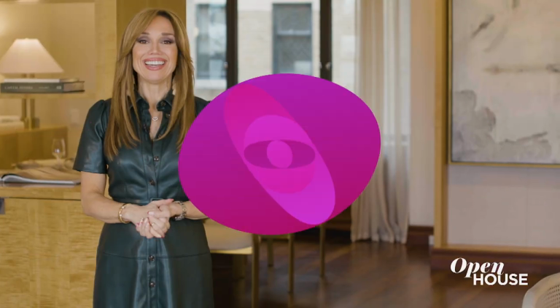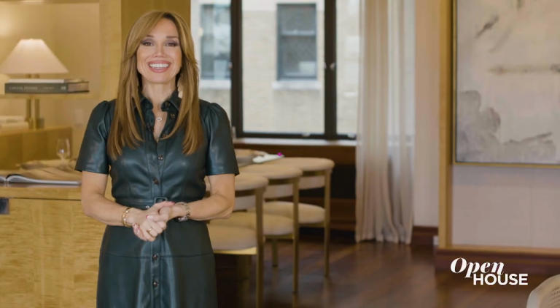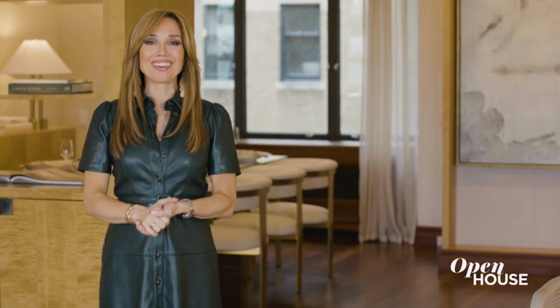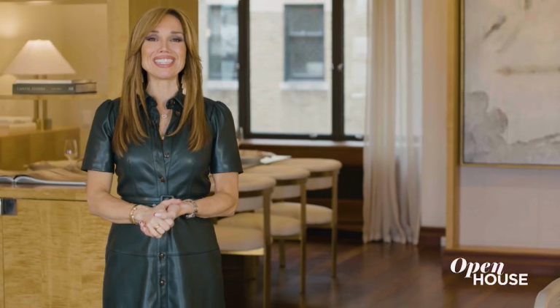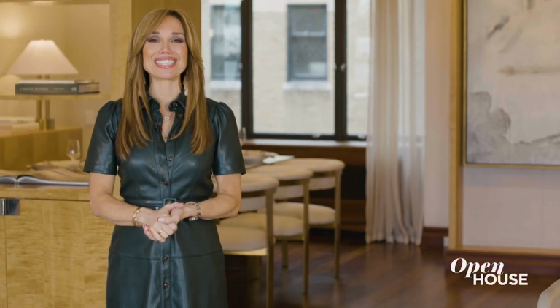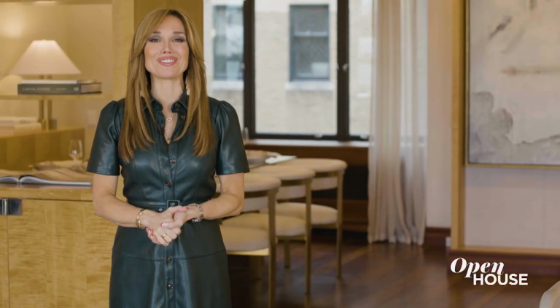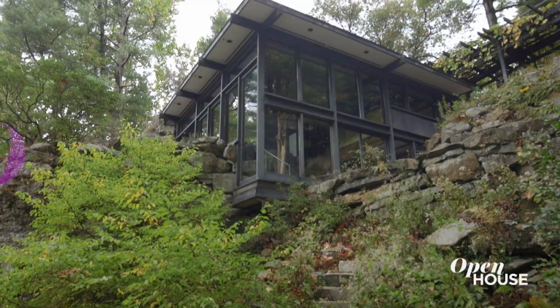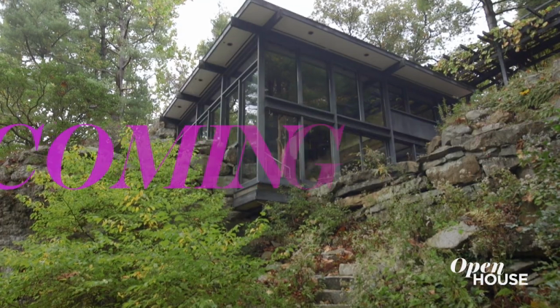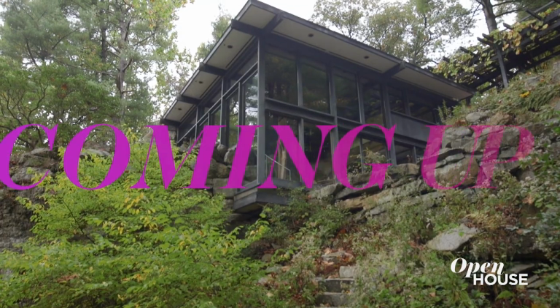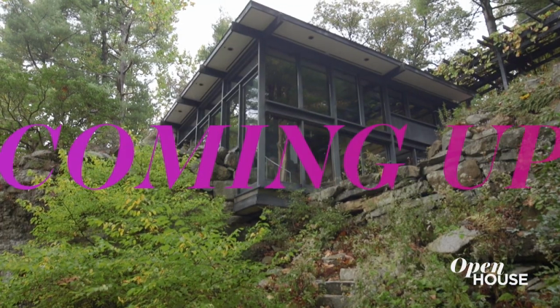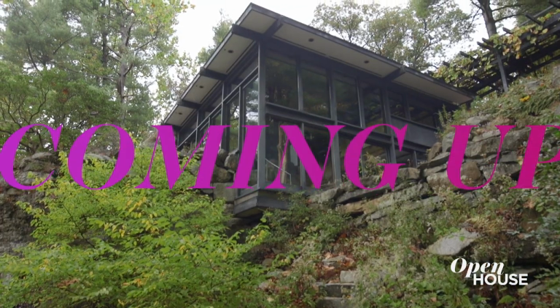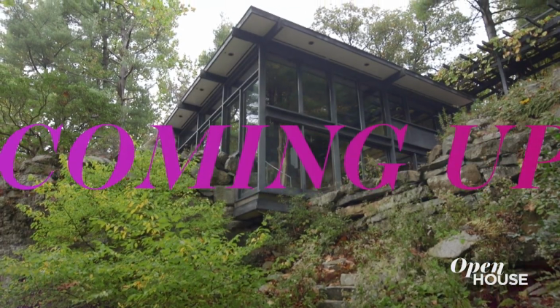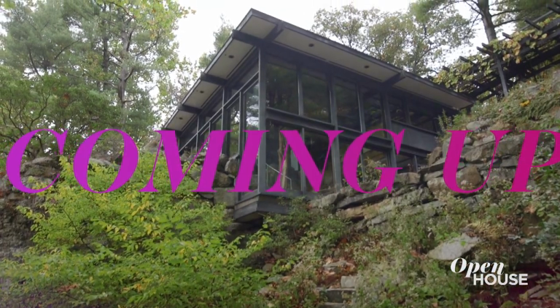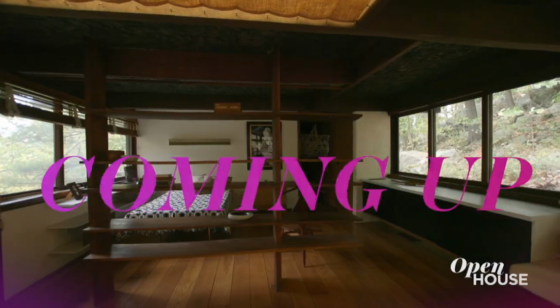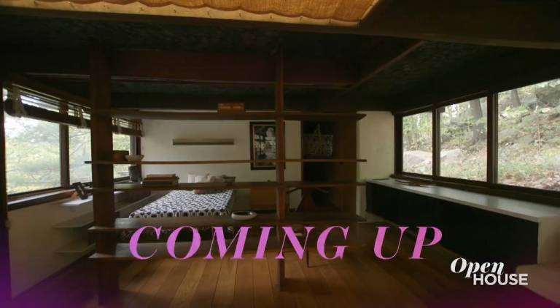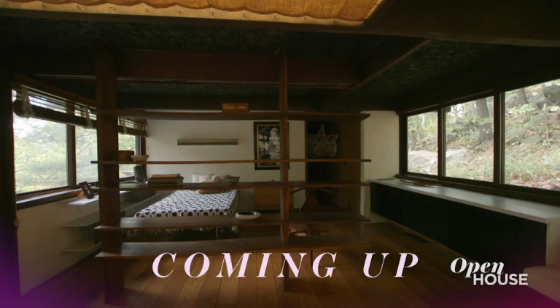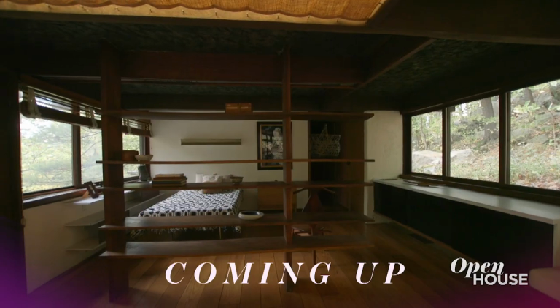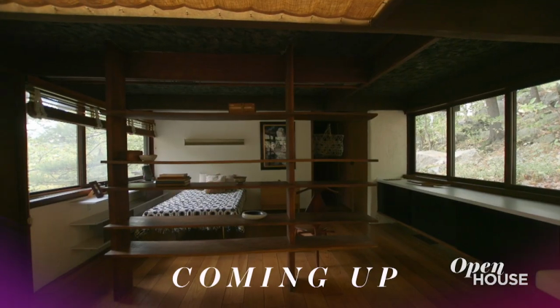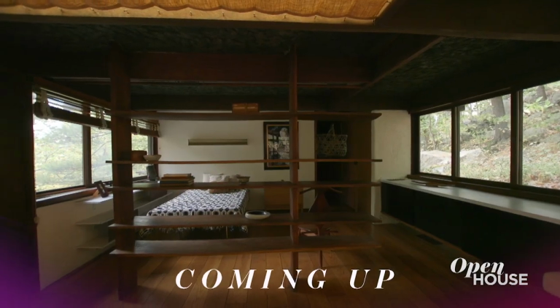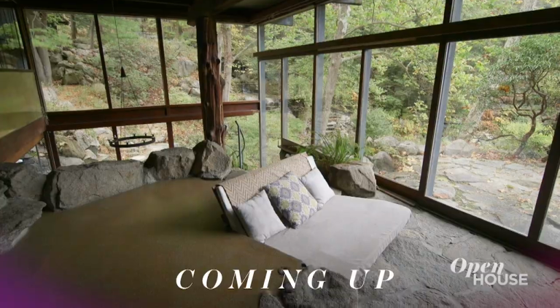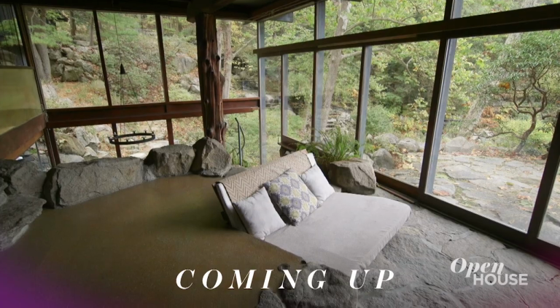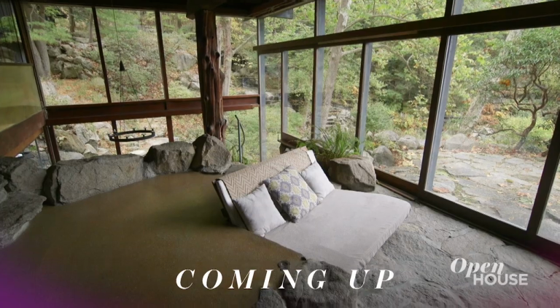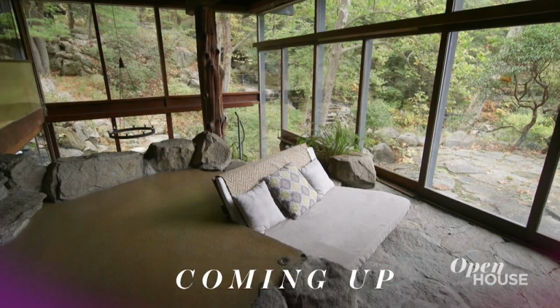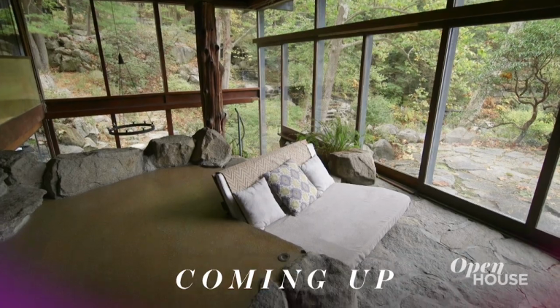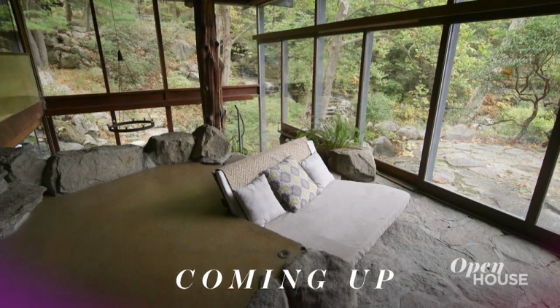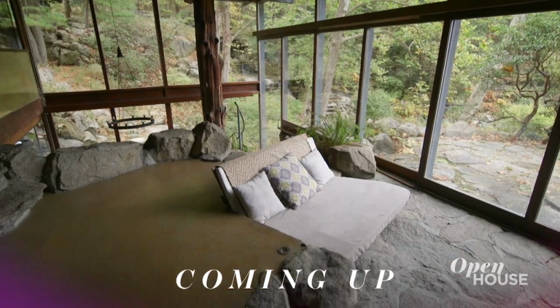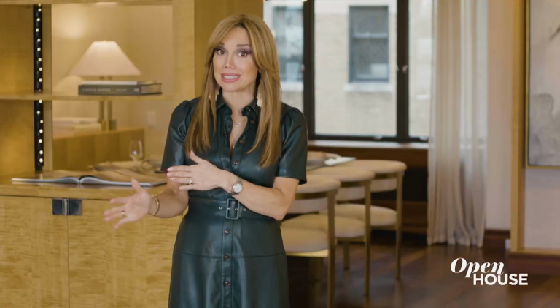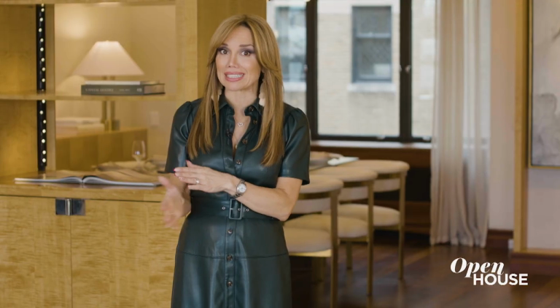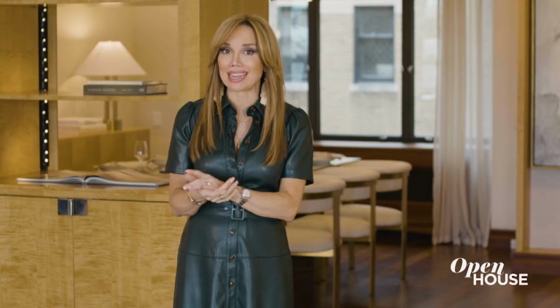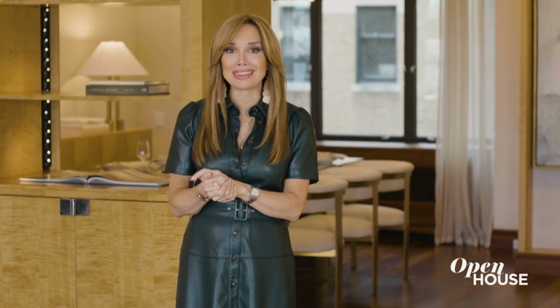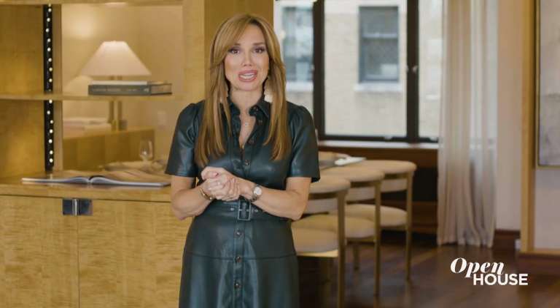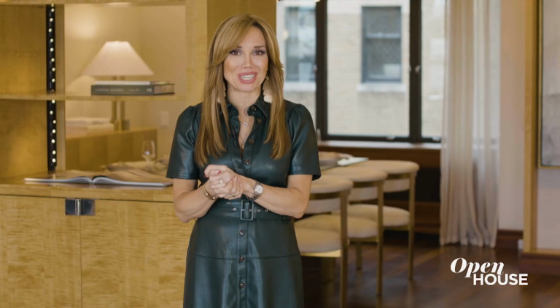Coming up in just a few, we're heading to the country to tour the home and studio of a design legend.